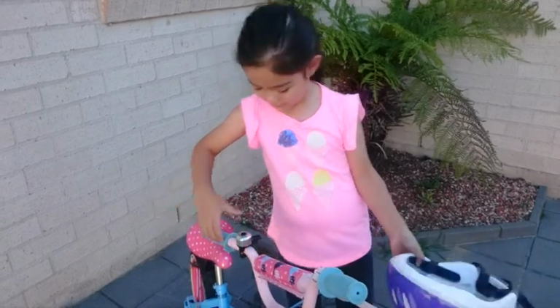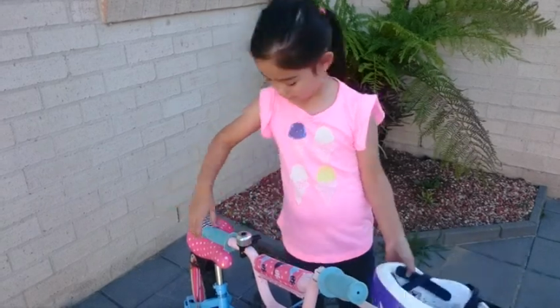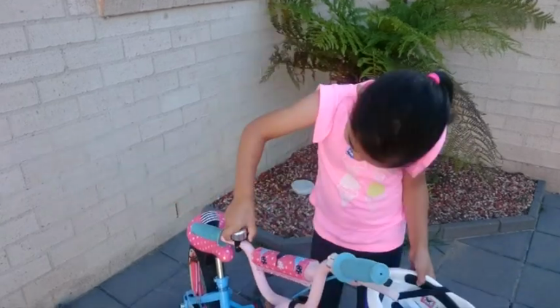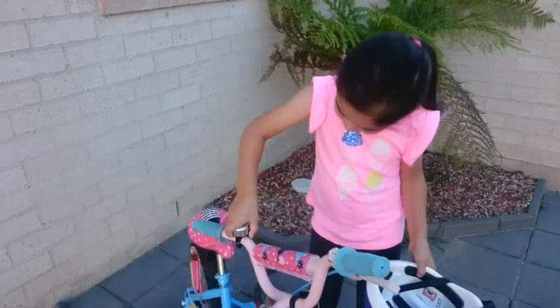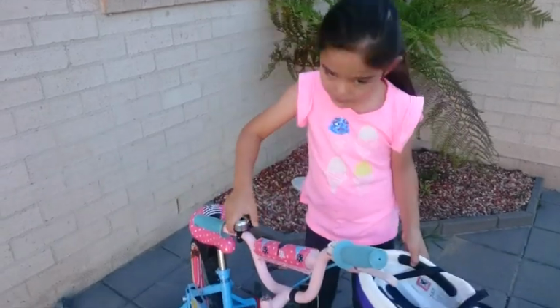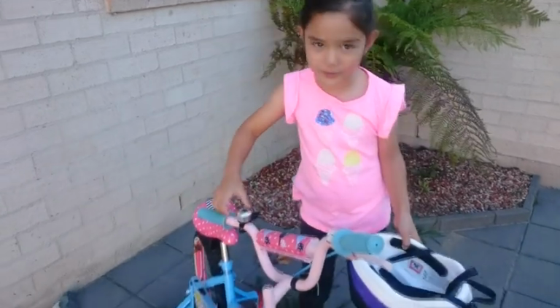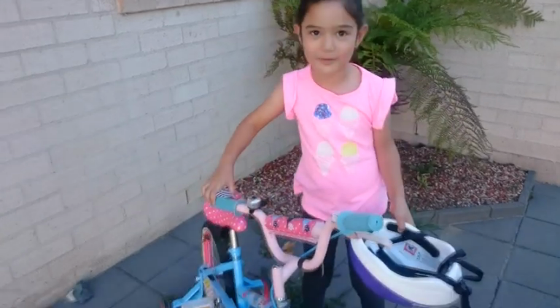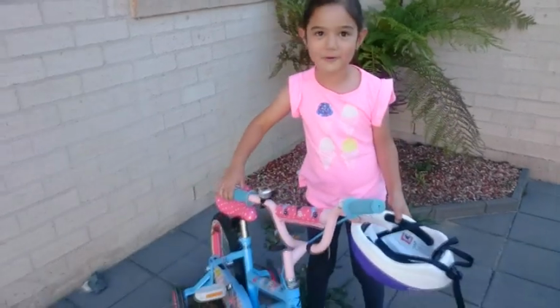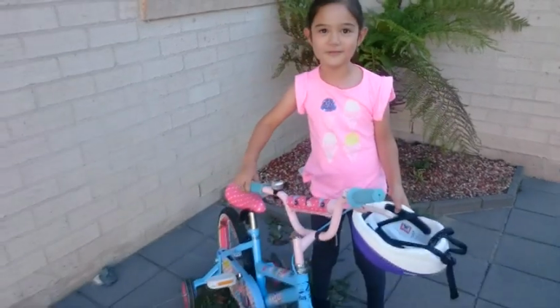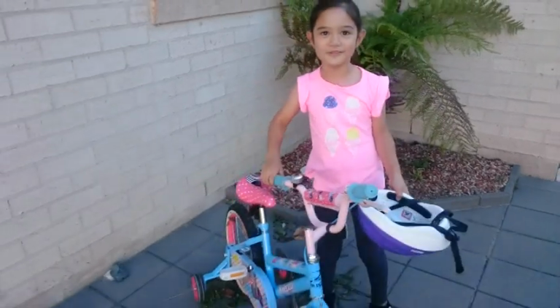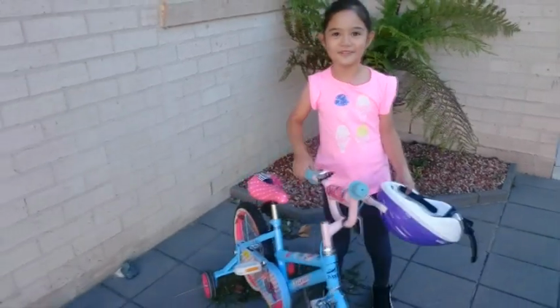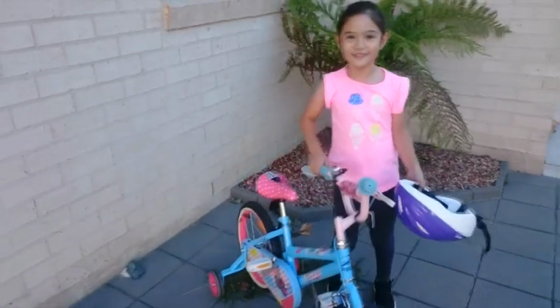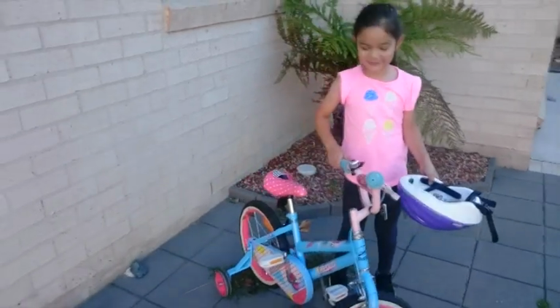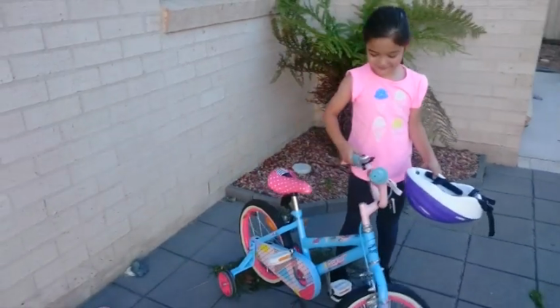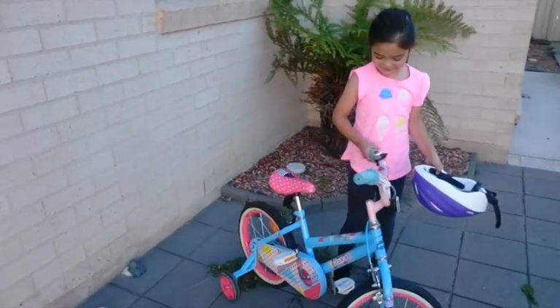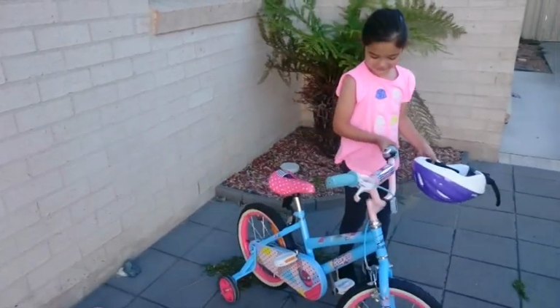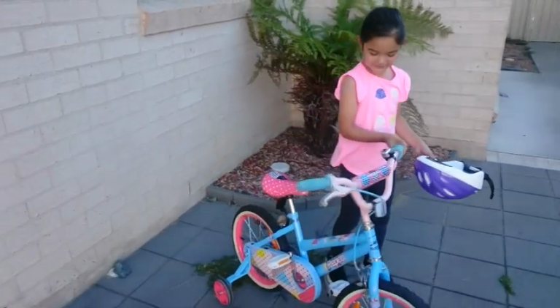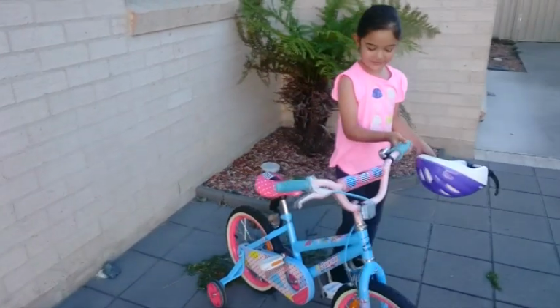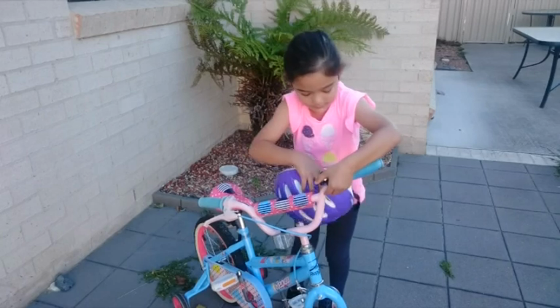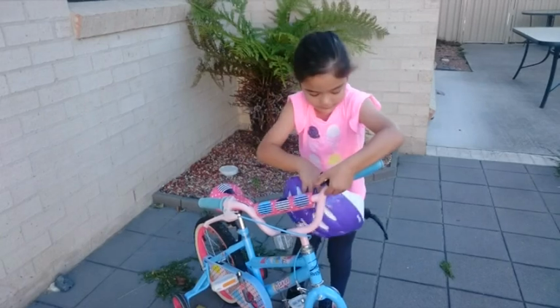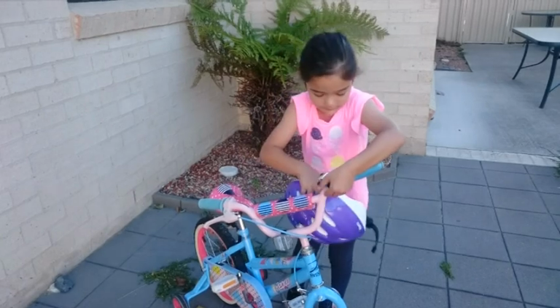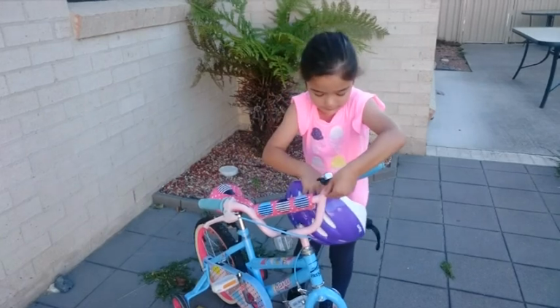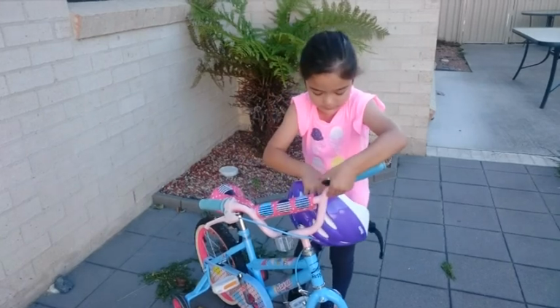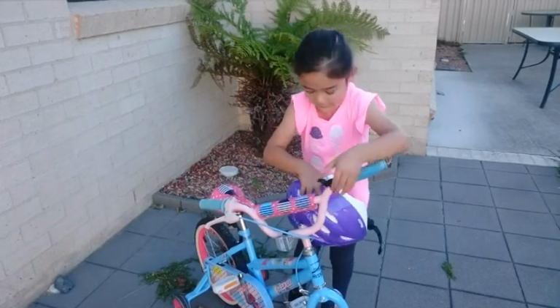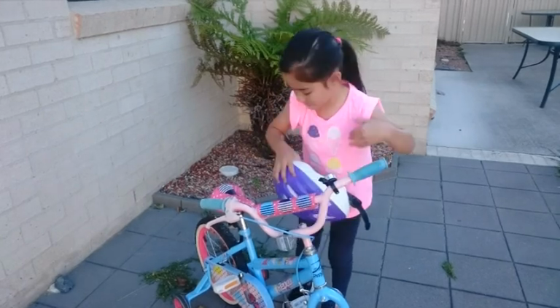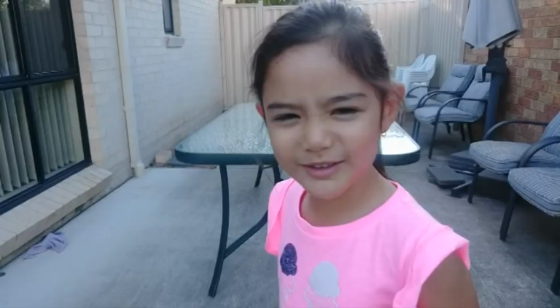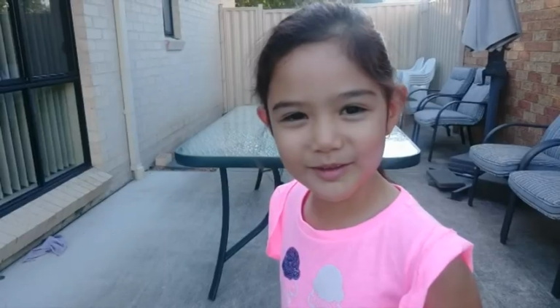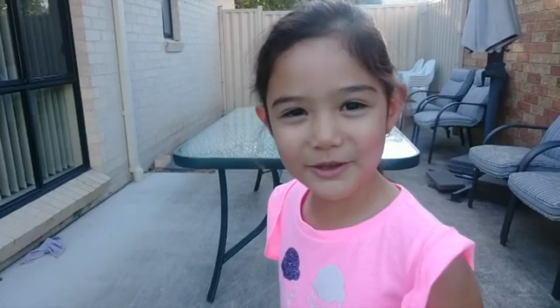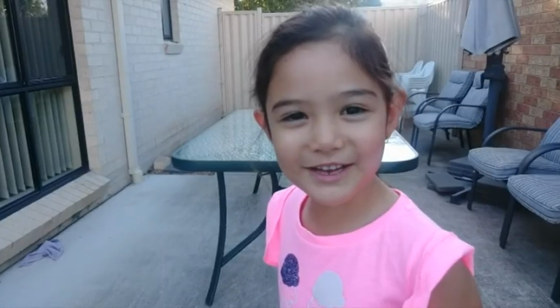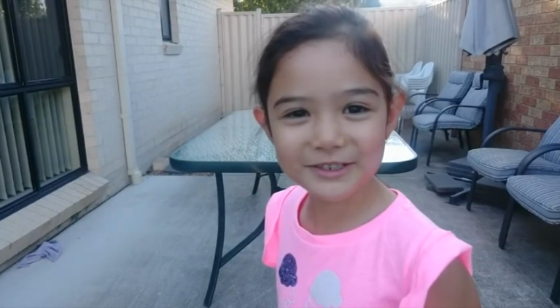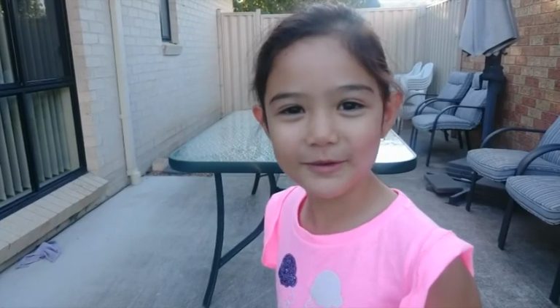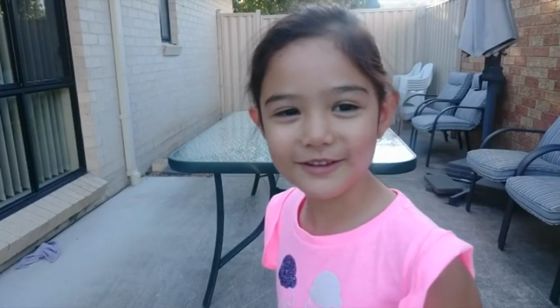I think I broke my bell. The bell is actually working.